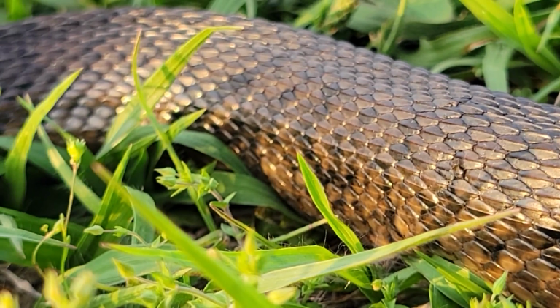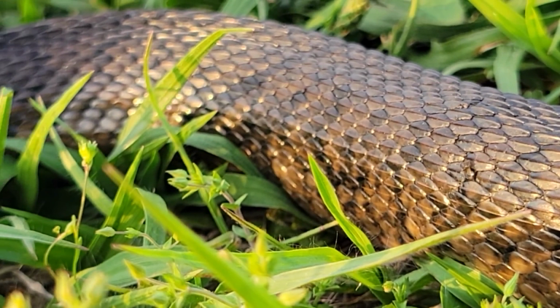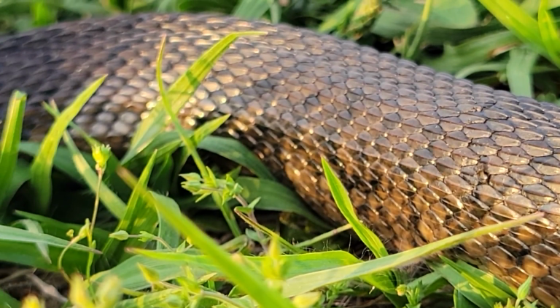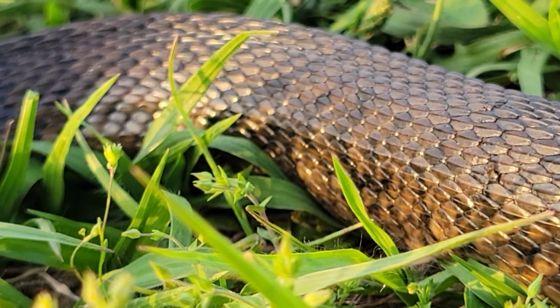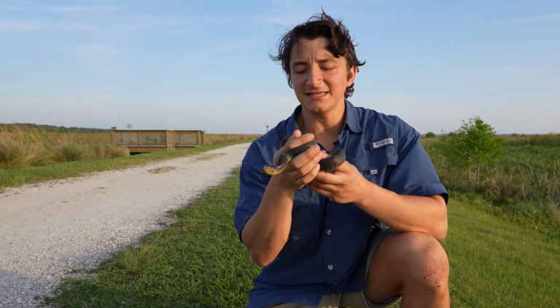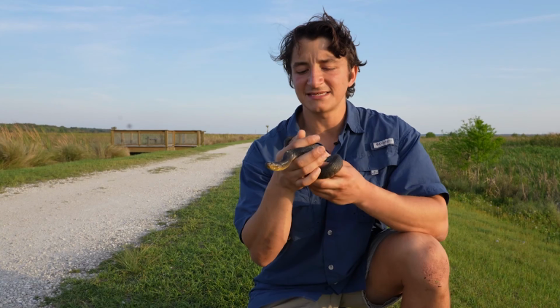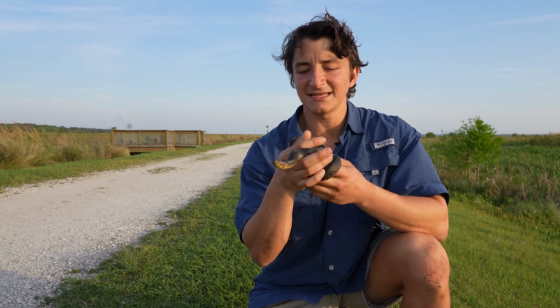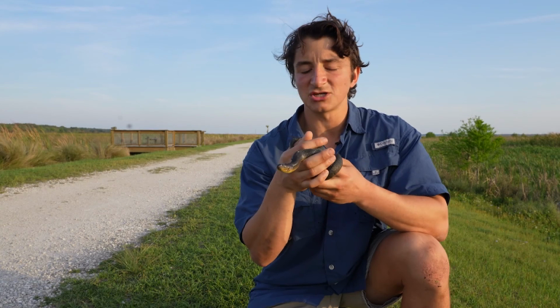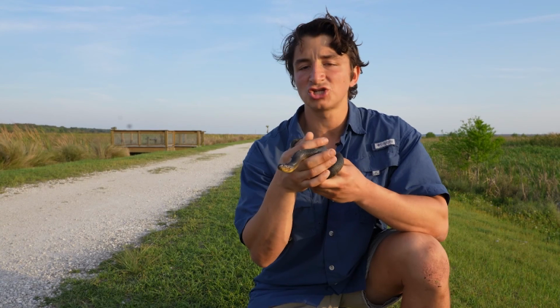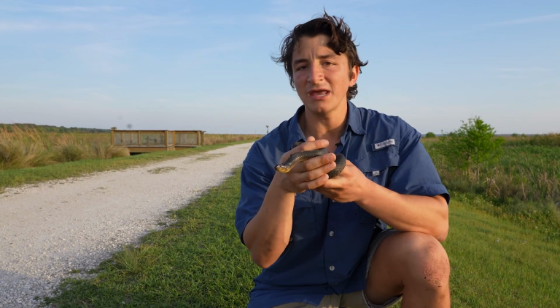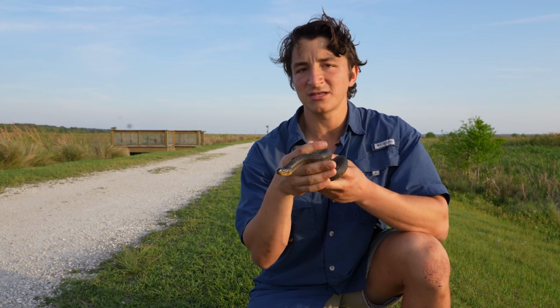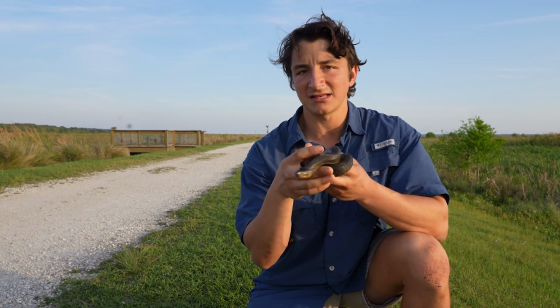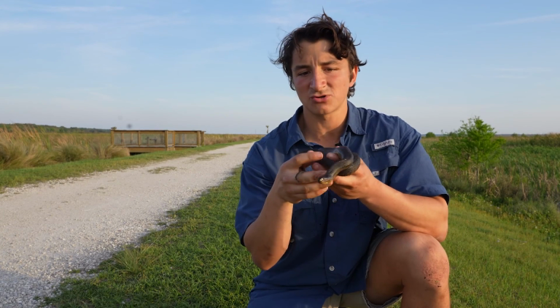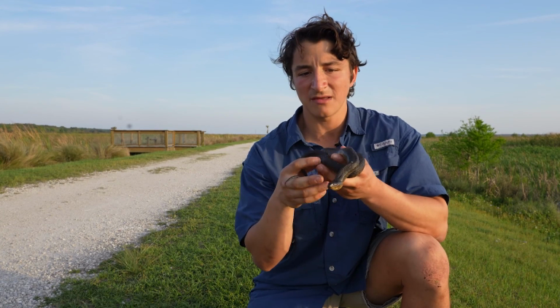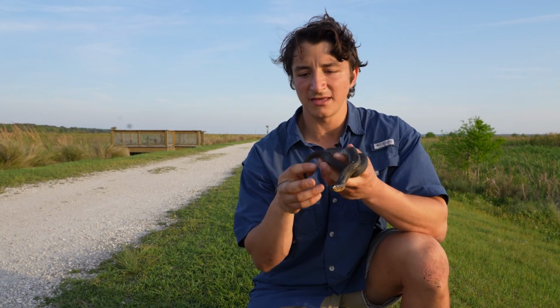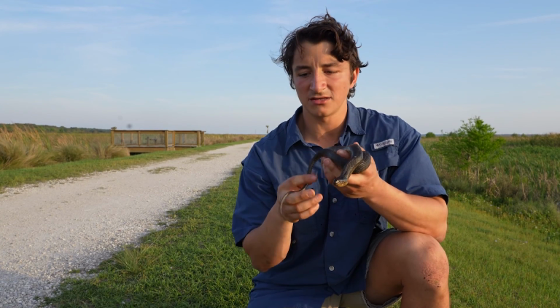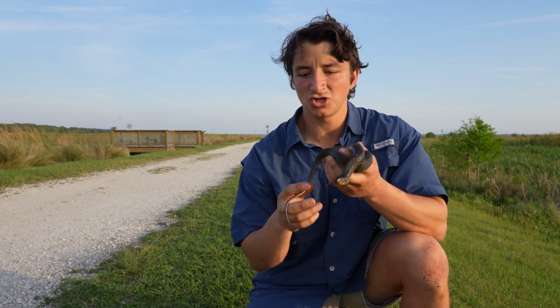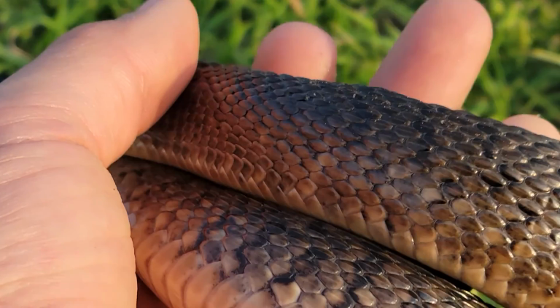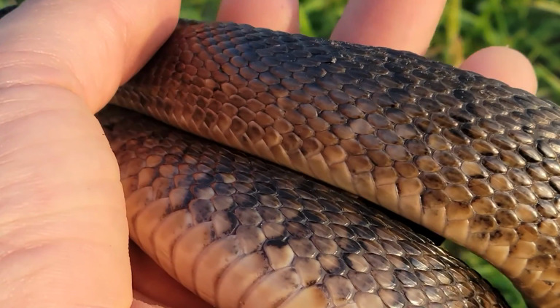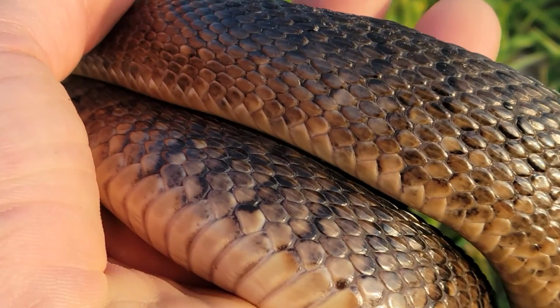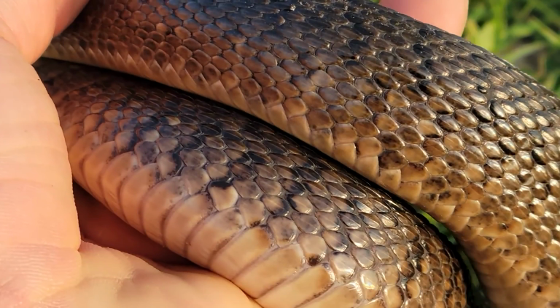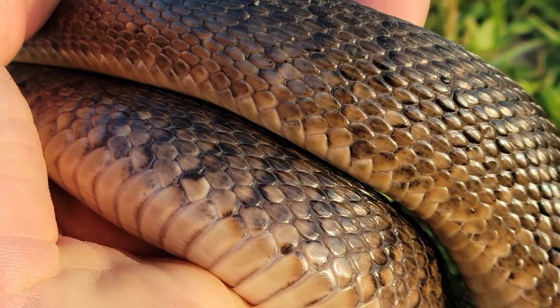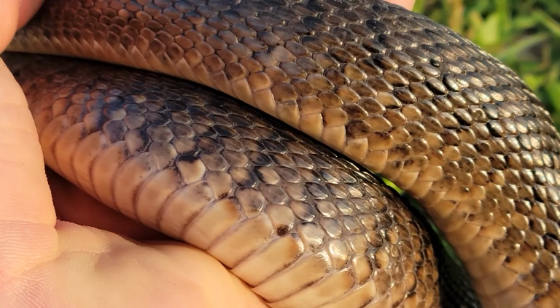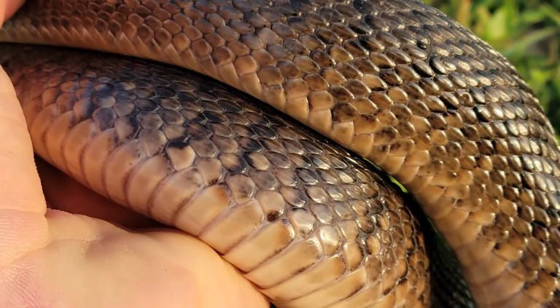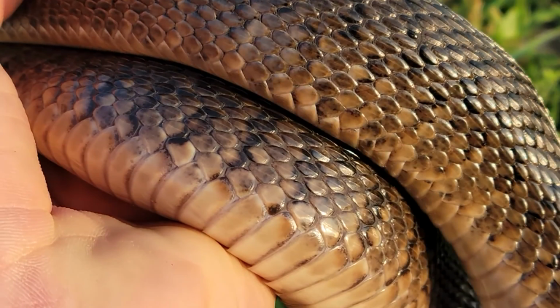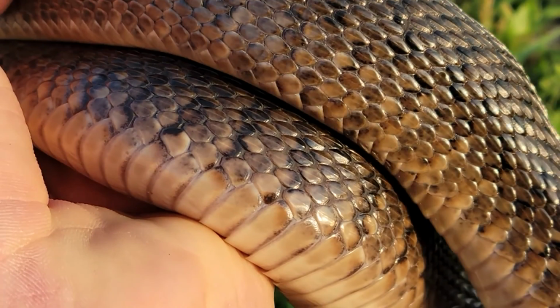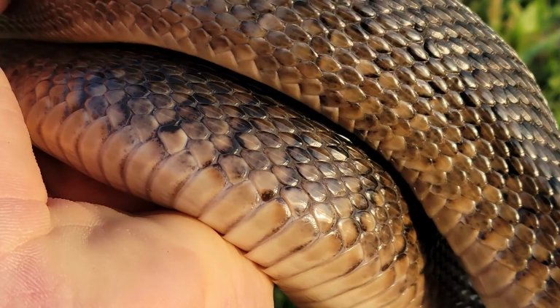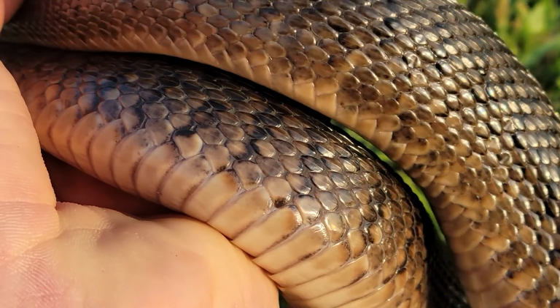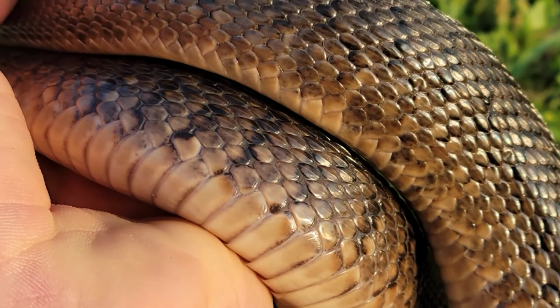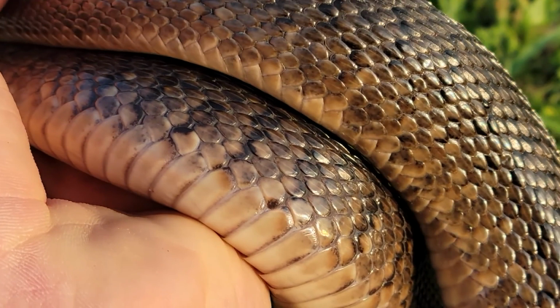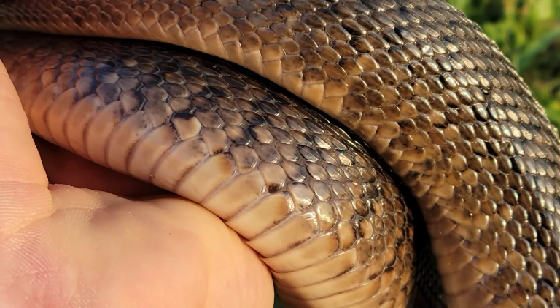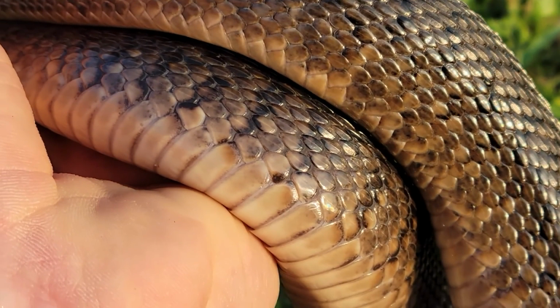If we look at the ventral scales, we are getting a little bit of striping on the sides — no really distinct shape to that striping, just some vertical bars.